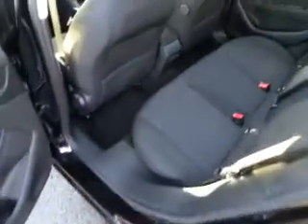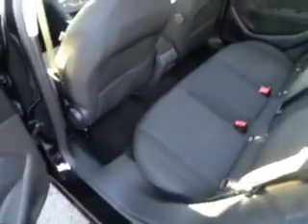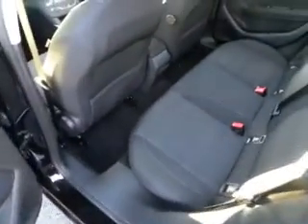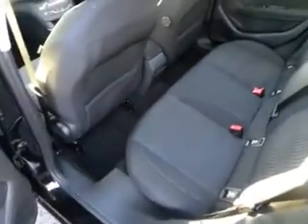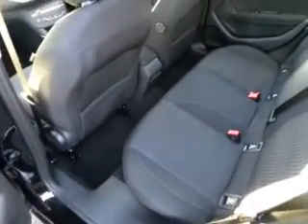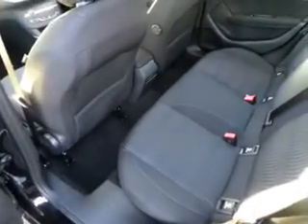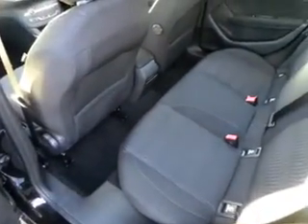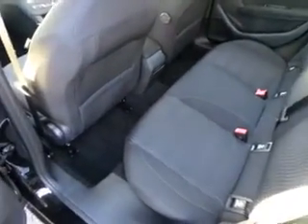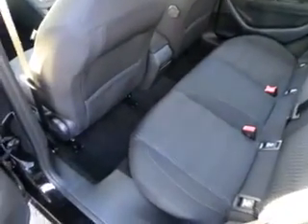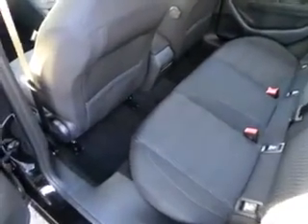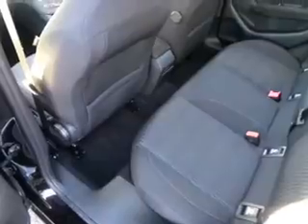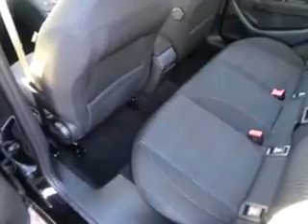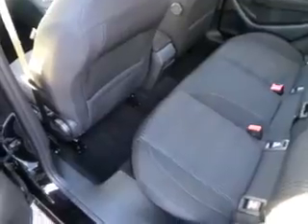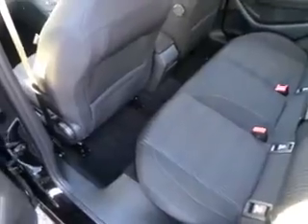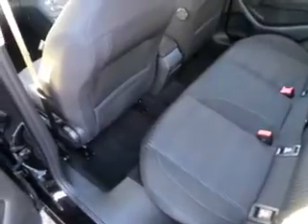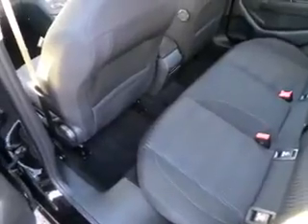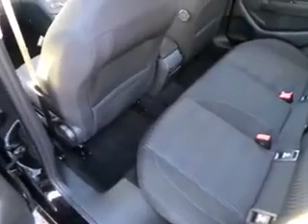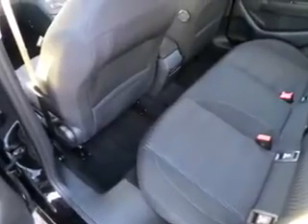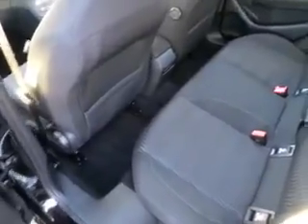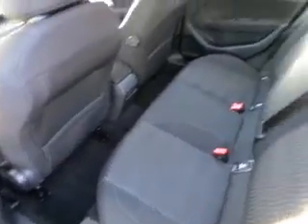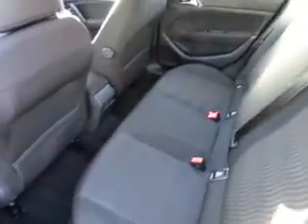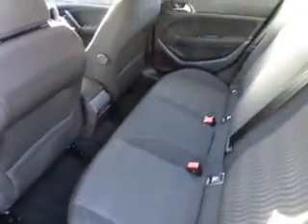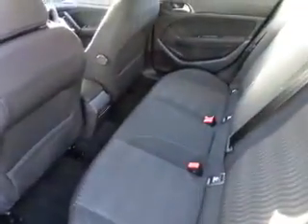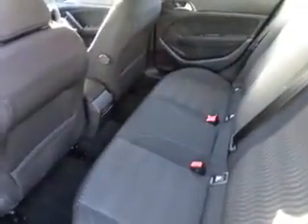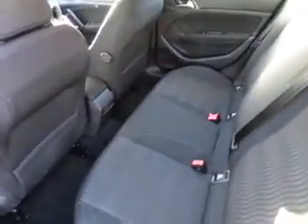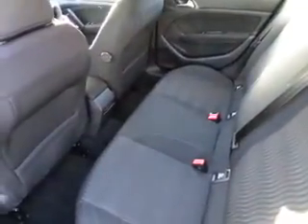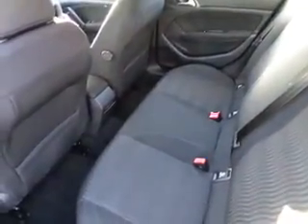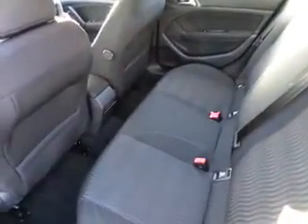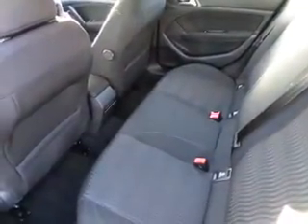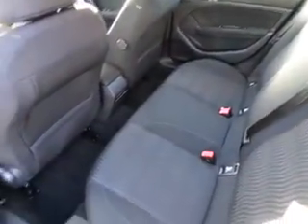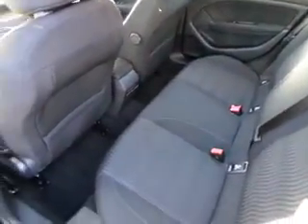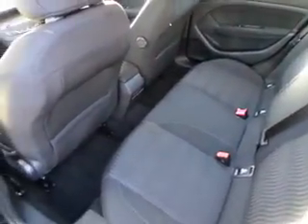Moving to the rear of the vehicle, you can see that it comes with dark black upholstery, excellent leg room, and room for five passengers comfortably.